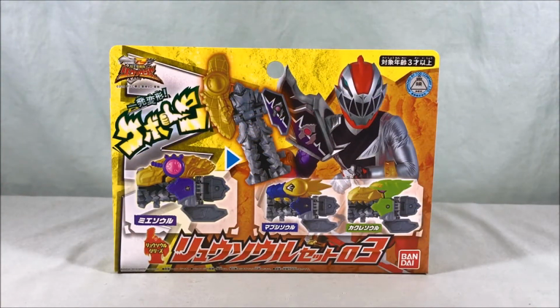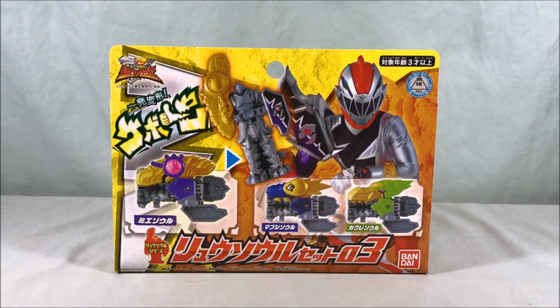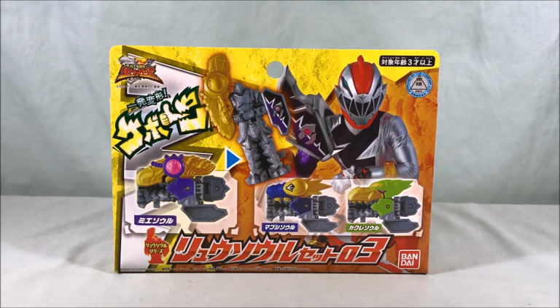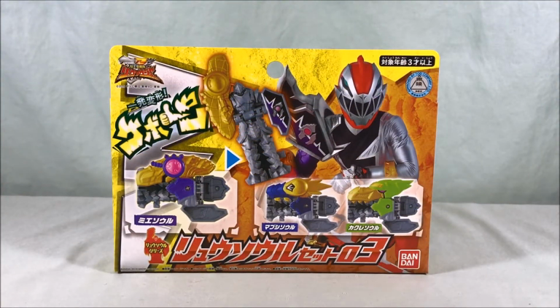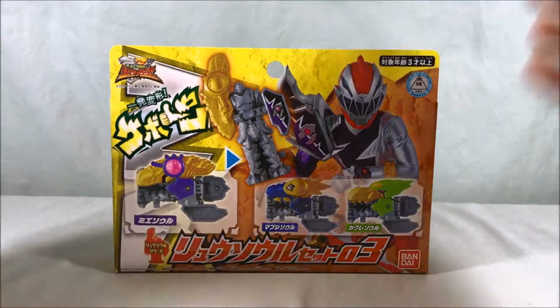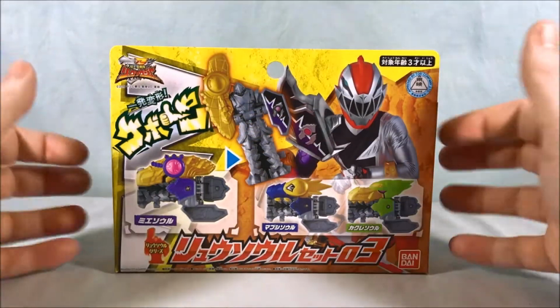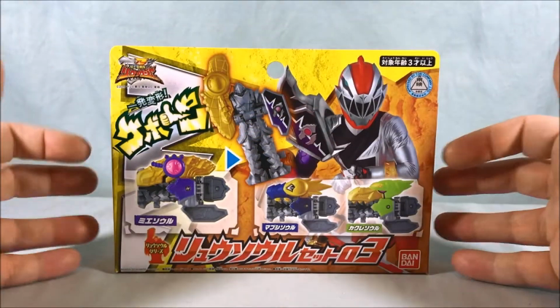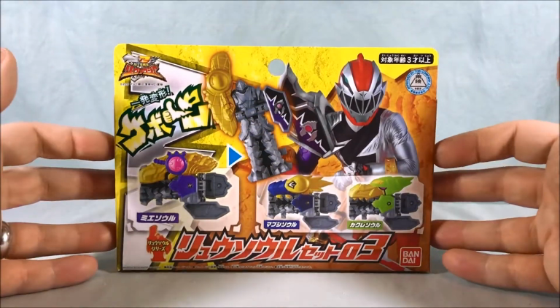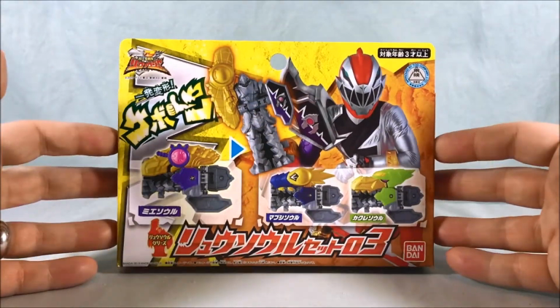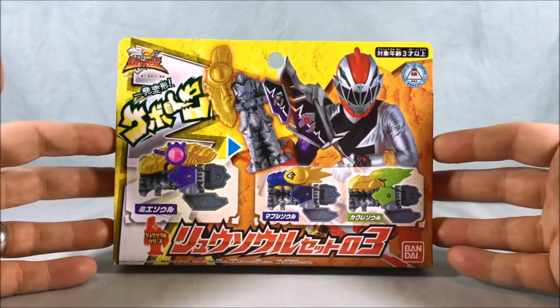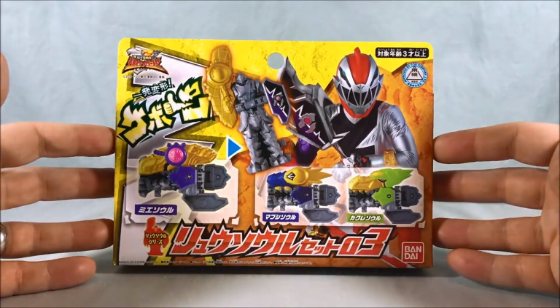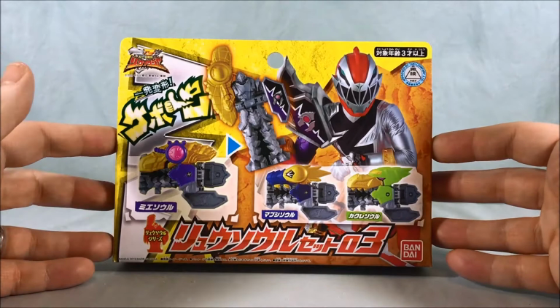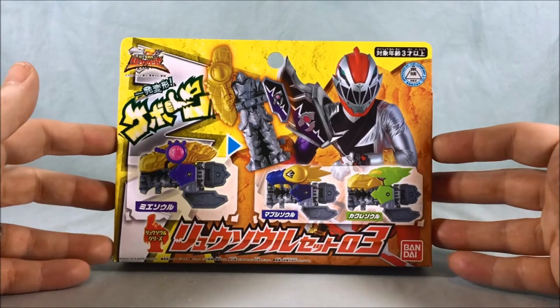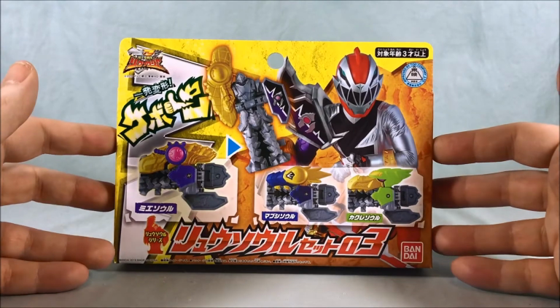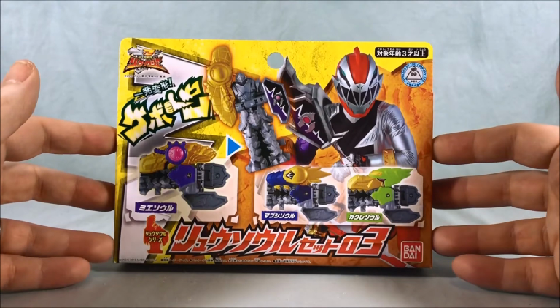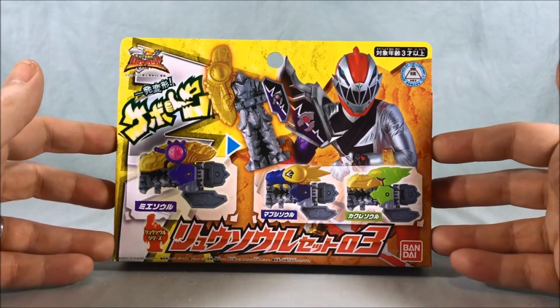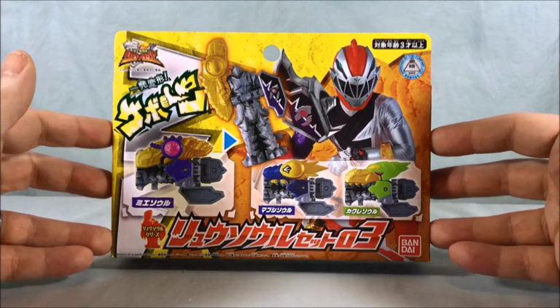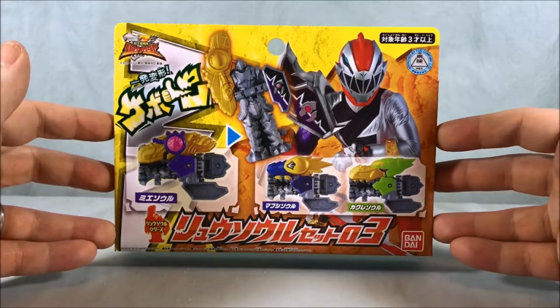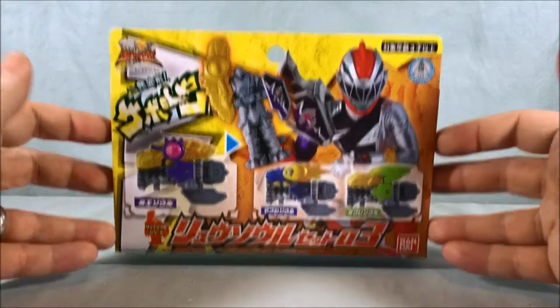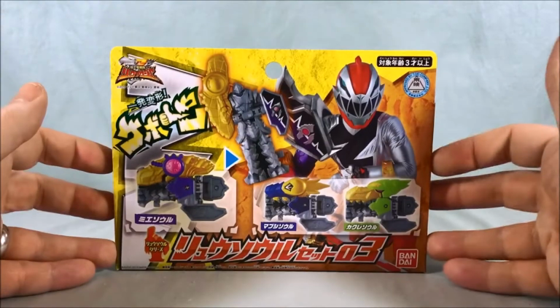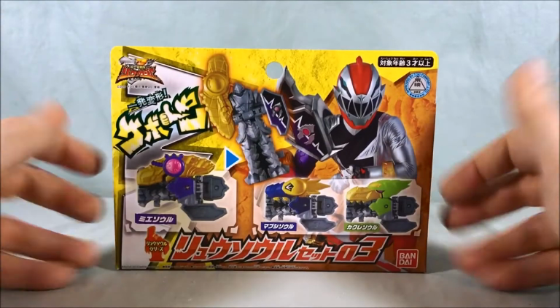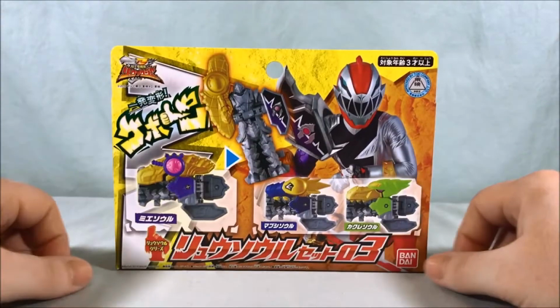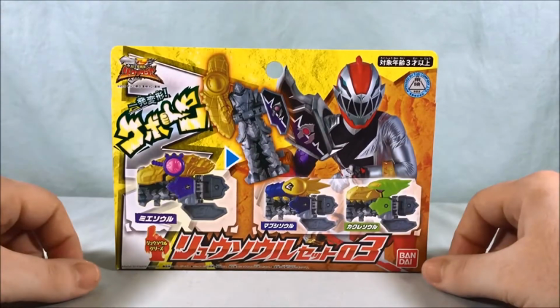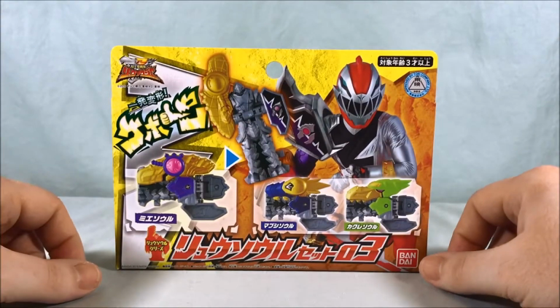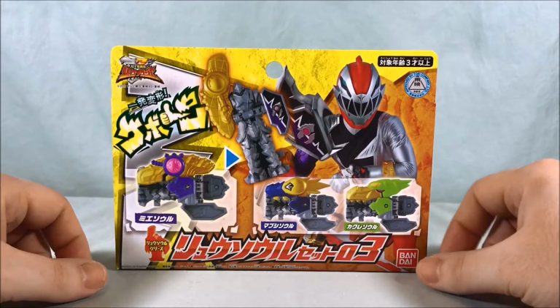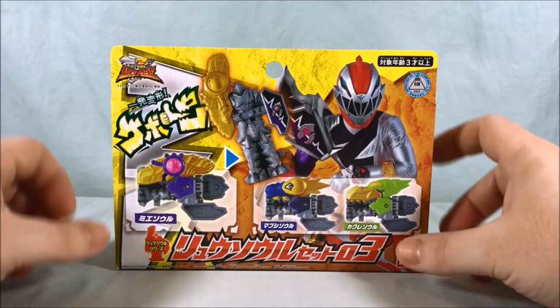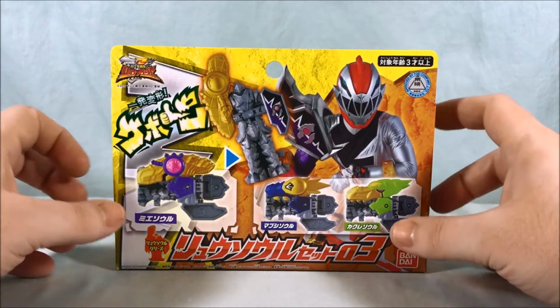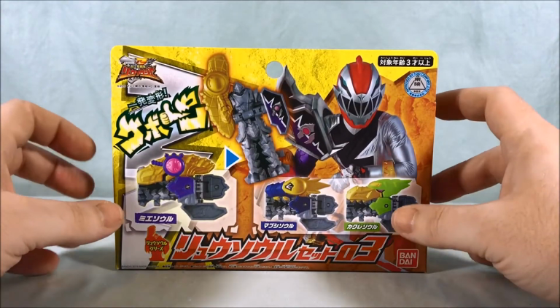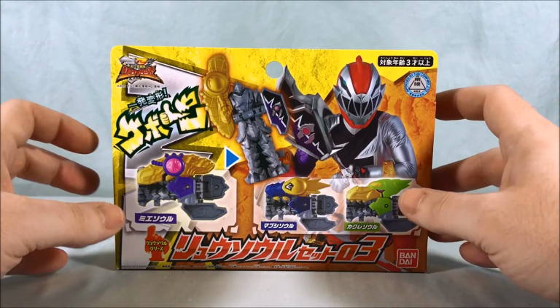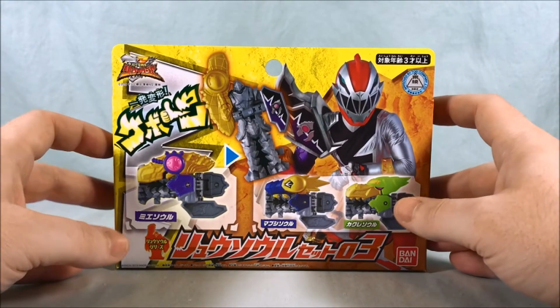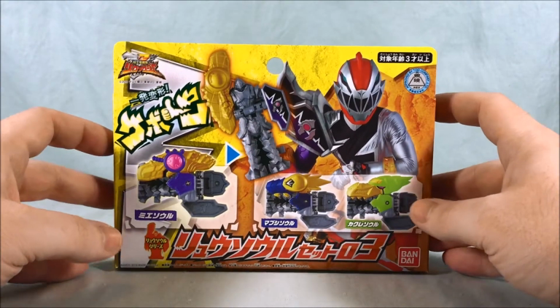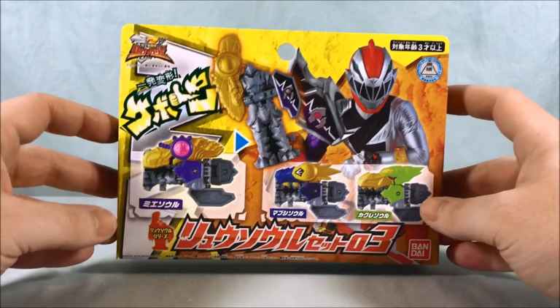Hello everyone and welcome to Long's Toys. Today we are taking a look at Ryu Soul Set 03 from Kishiryu Sentai Ryu Soldier.